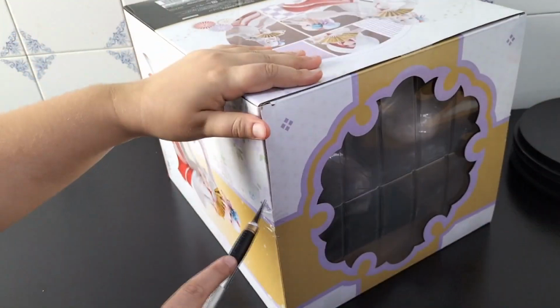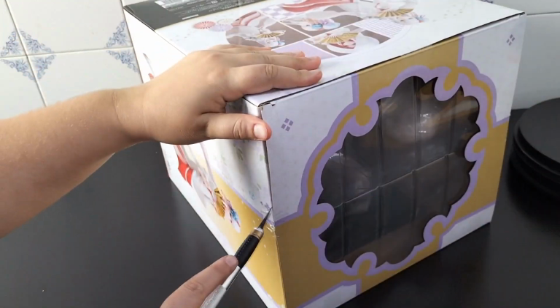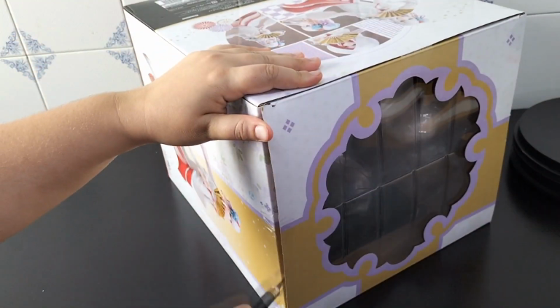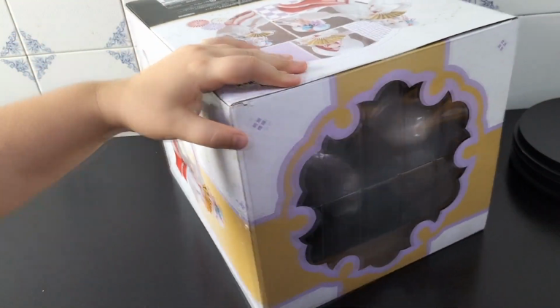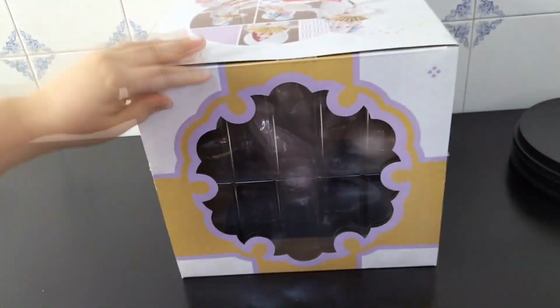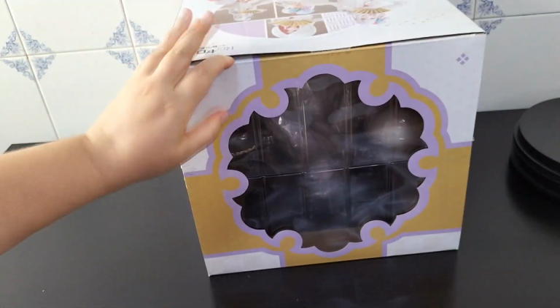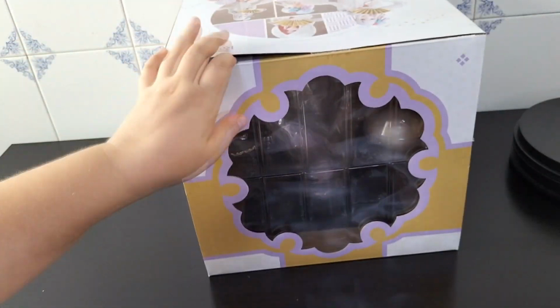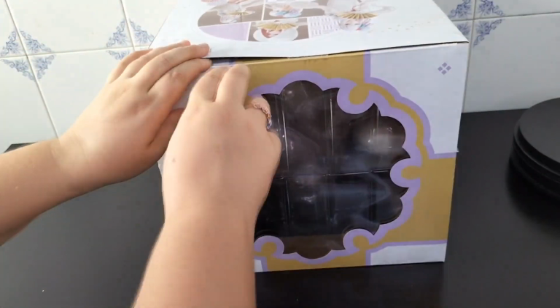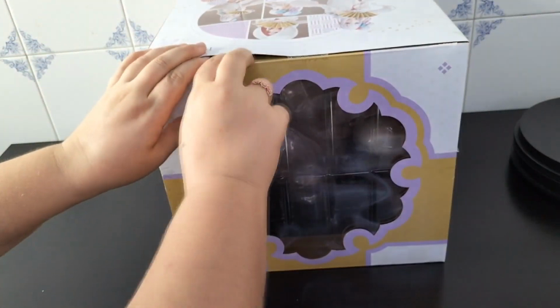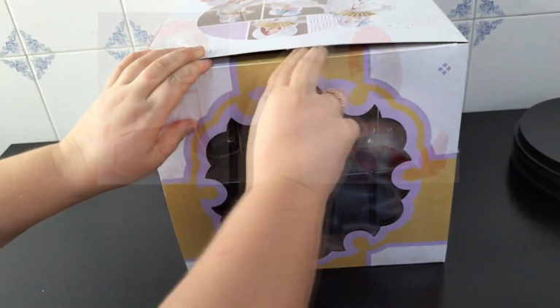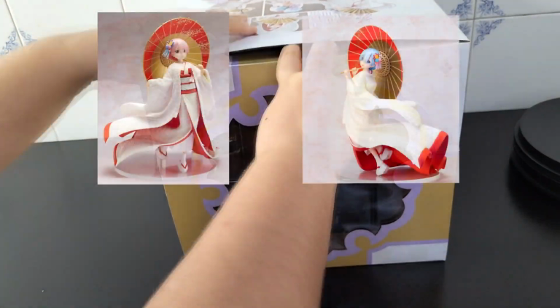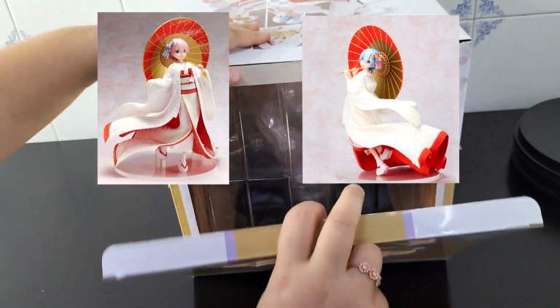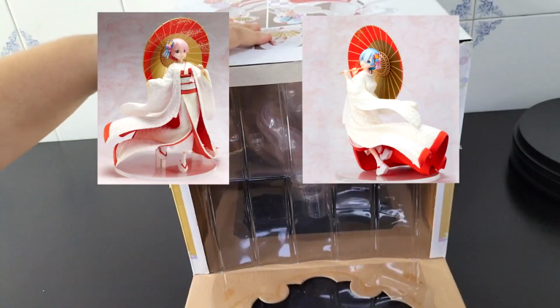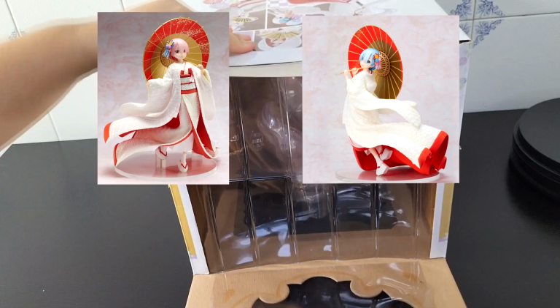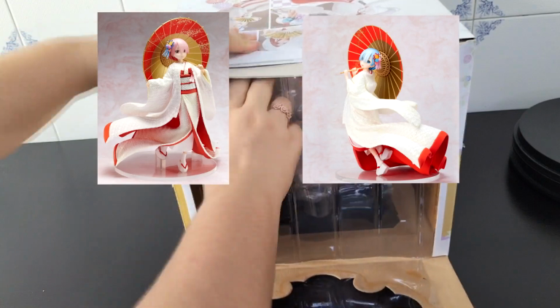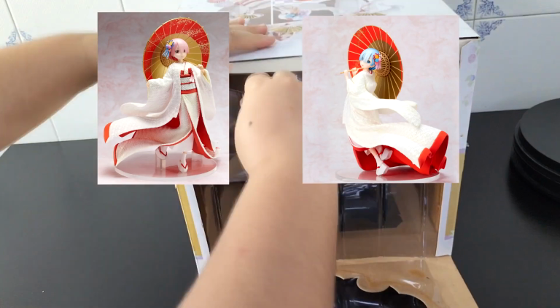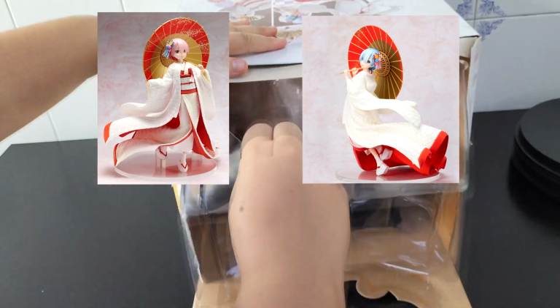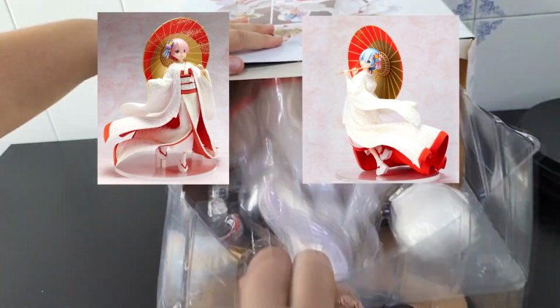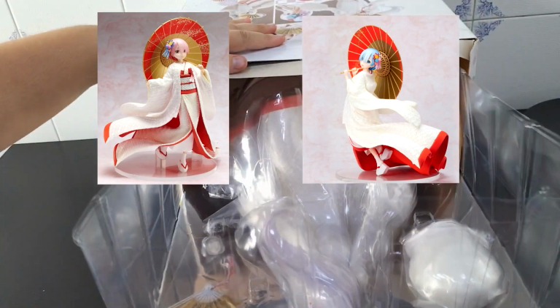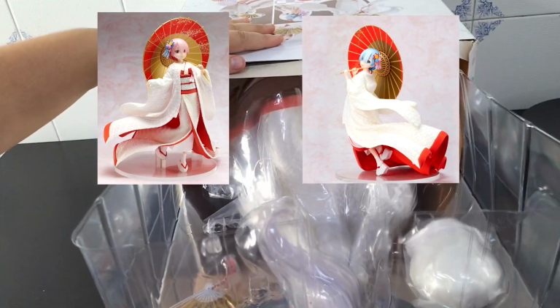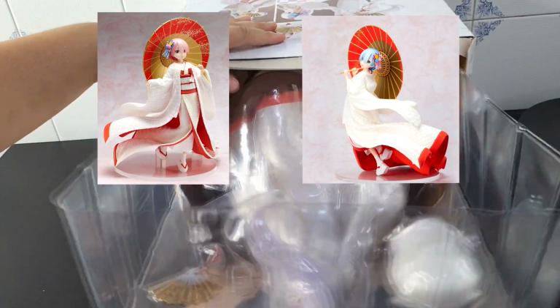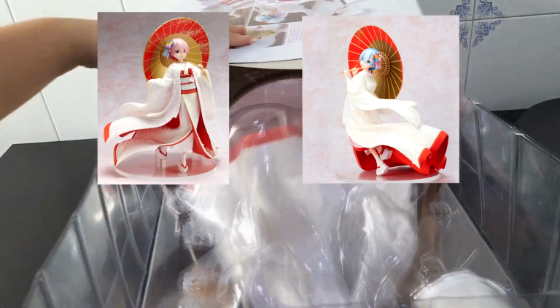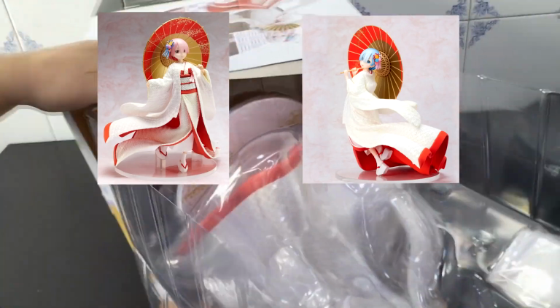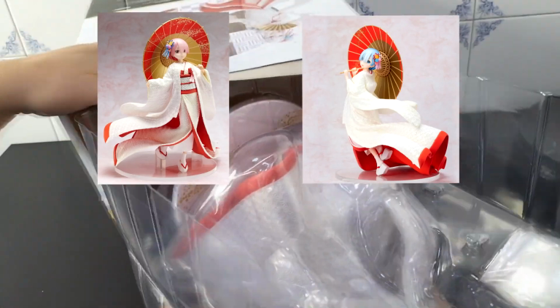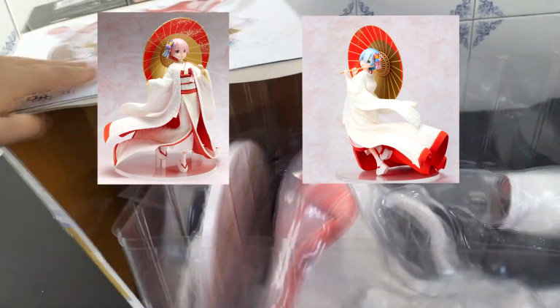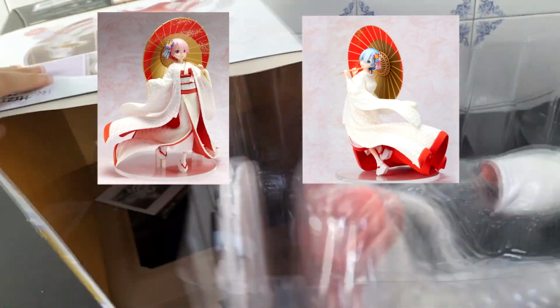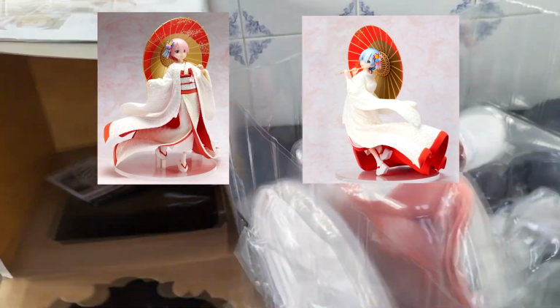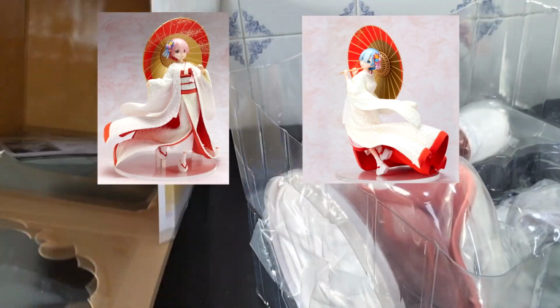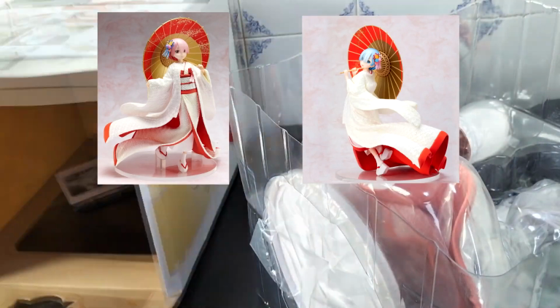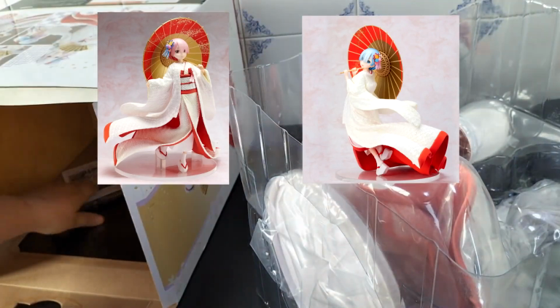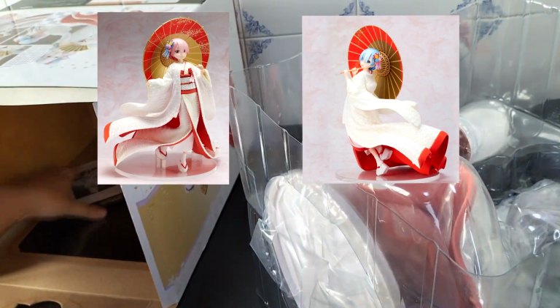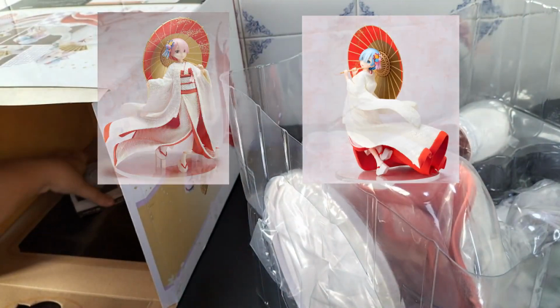I'm planning to receive Rem and Ram Shiromoku also this year, so stay tuned if you want to see the whole set.